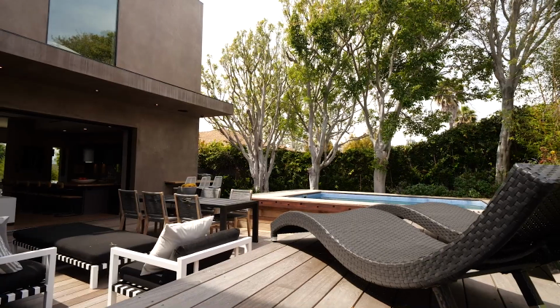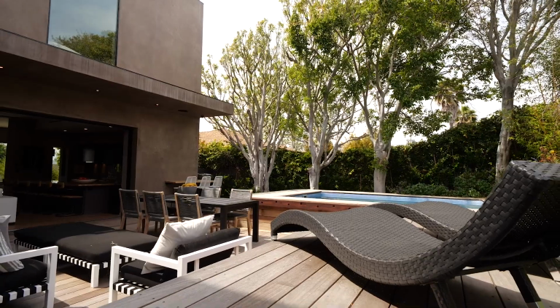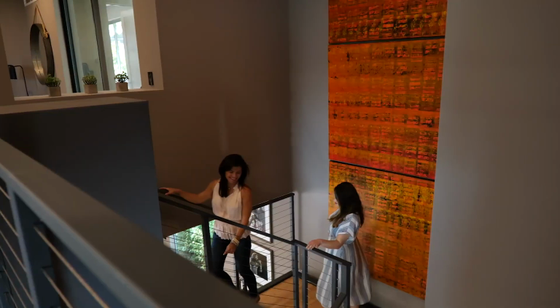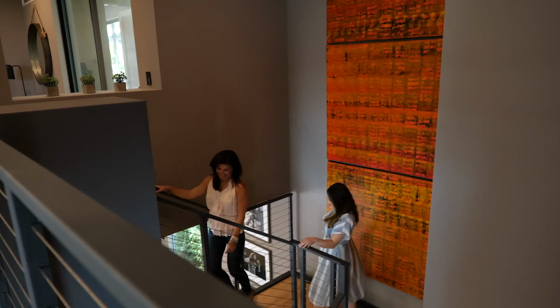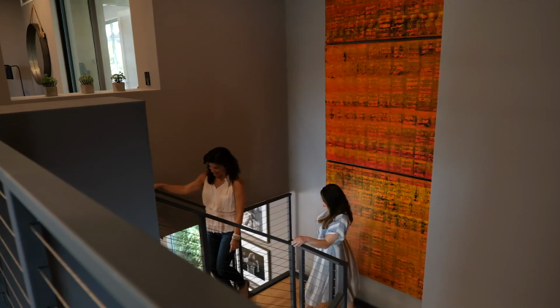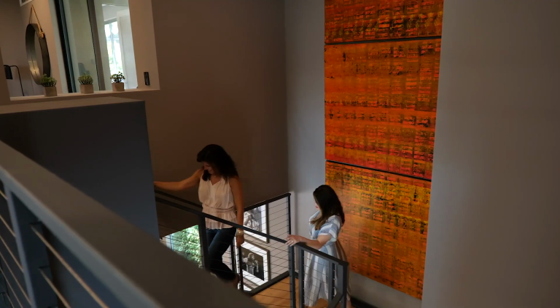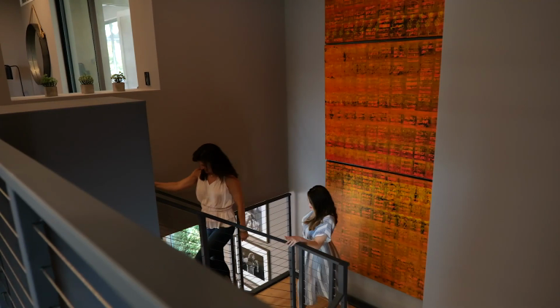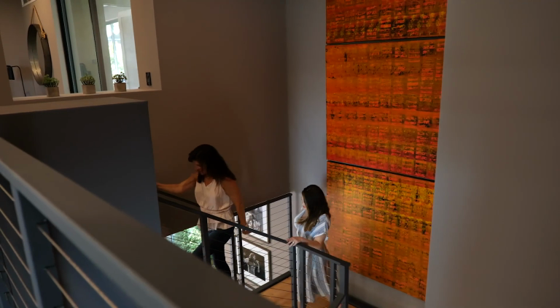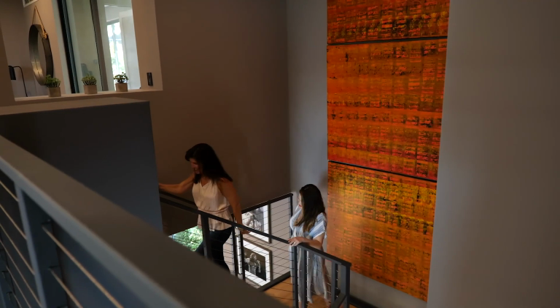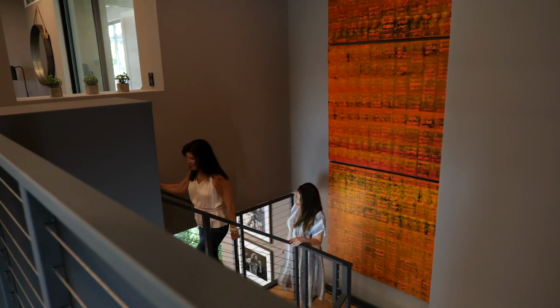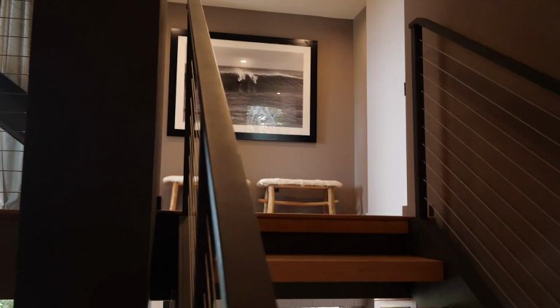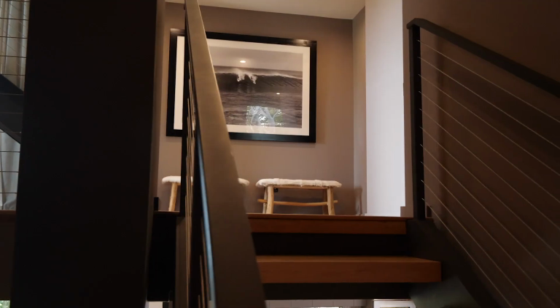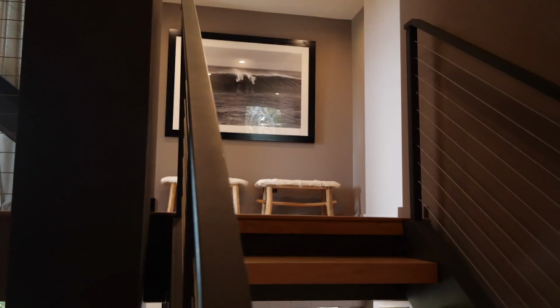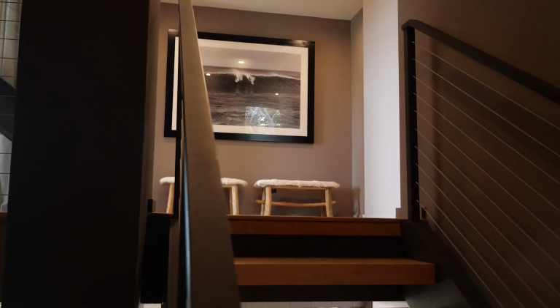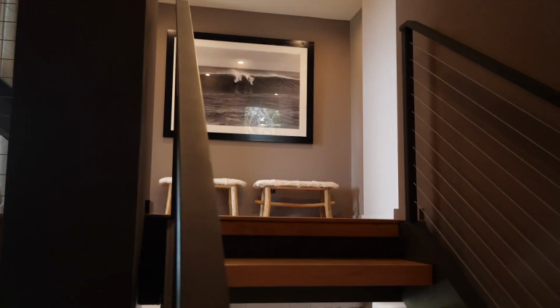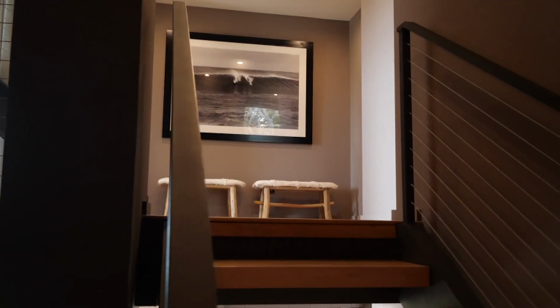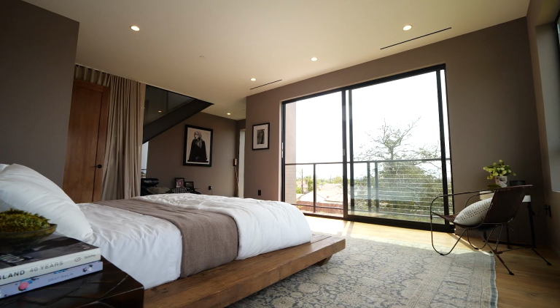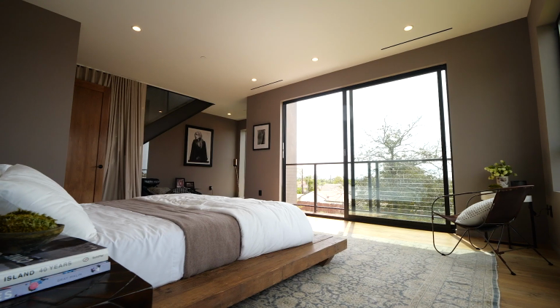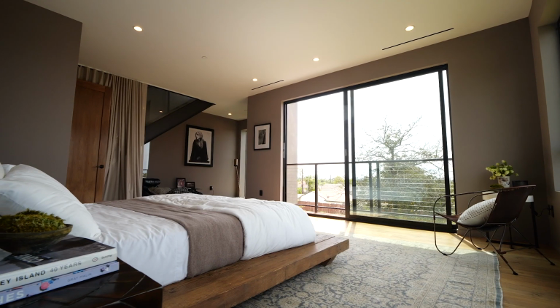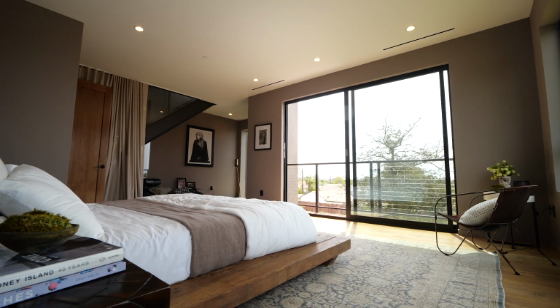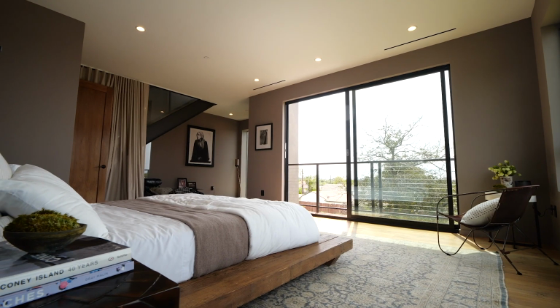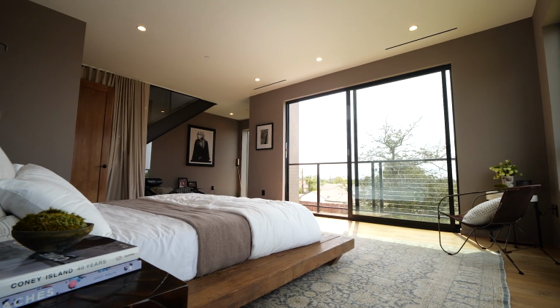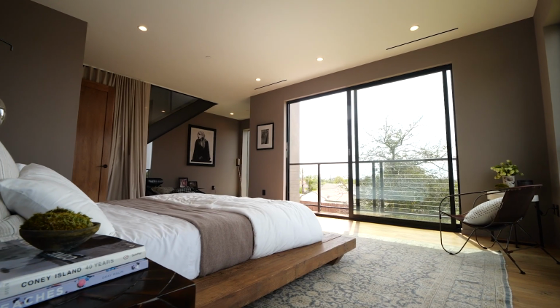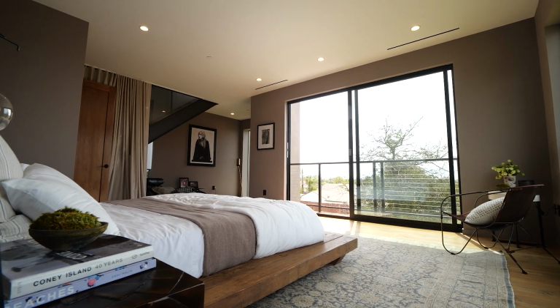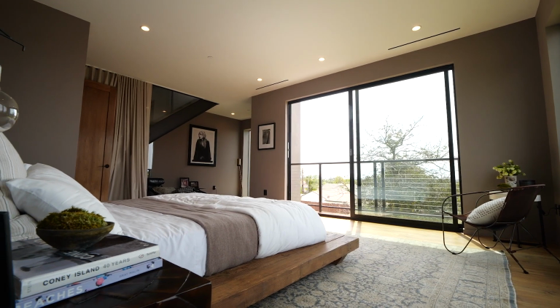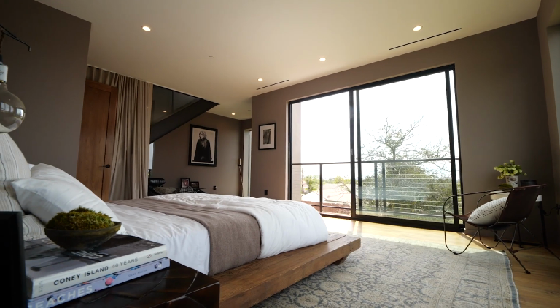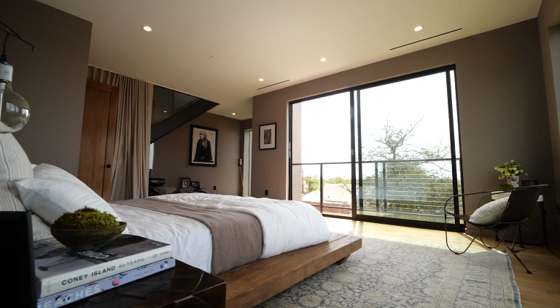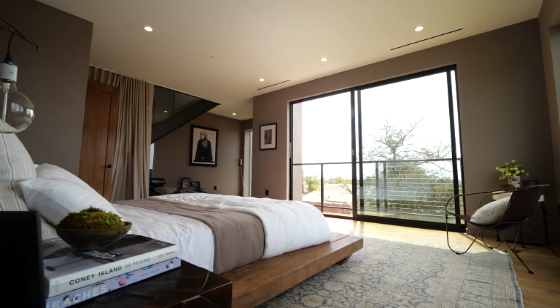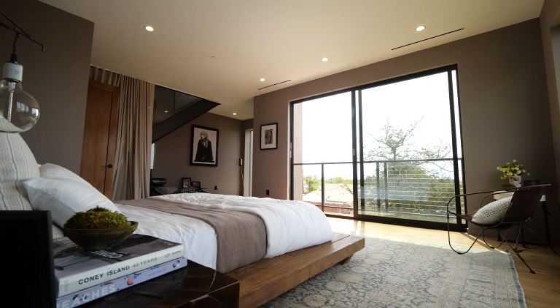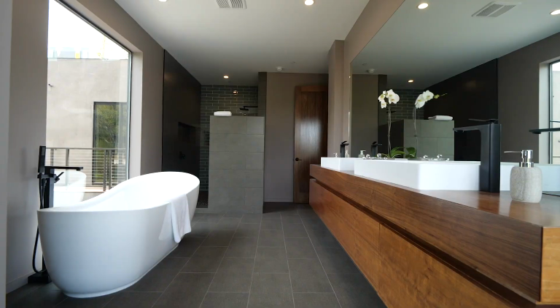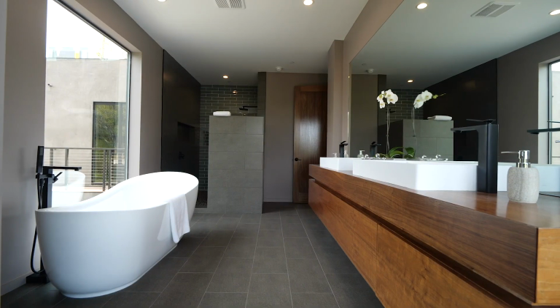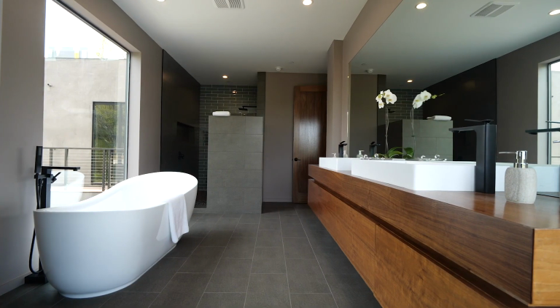Upstairs, the master bedroom is an oasis of luxury with views to the Pacific through floor to ceiling windows.